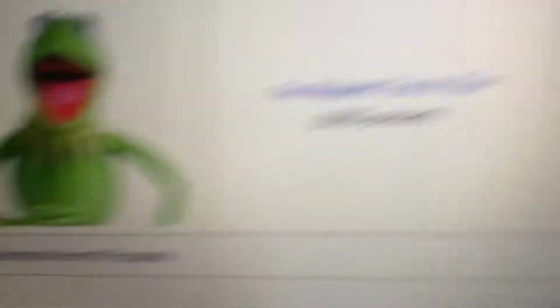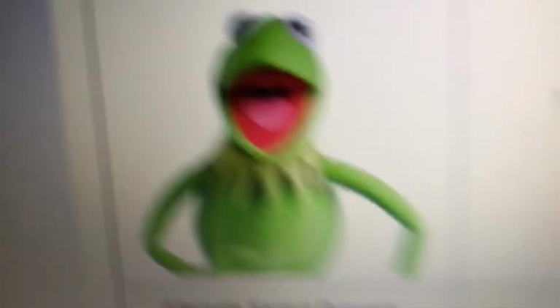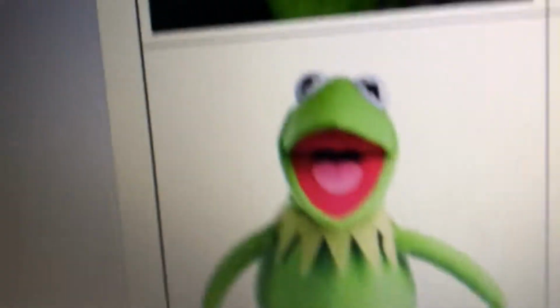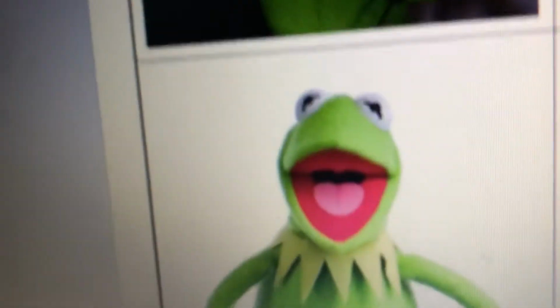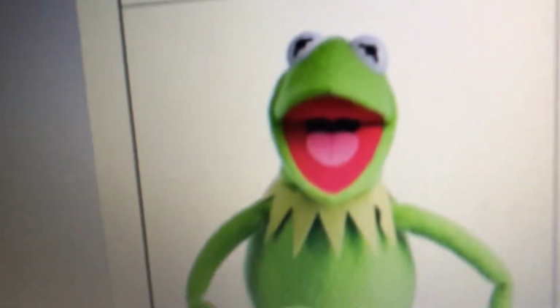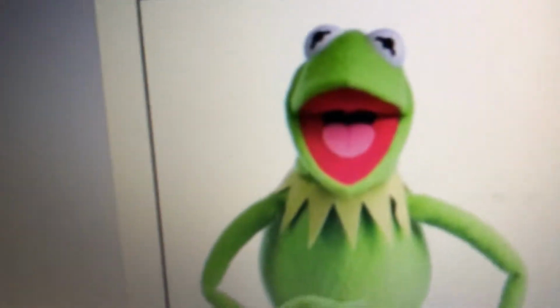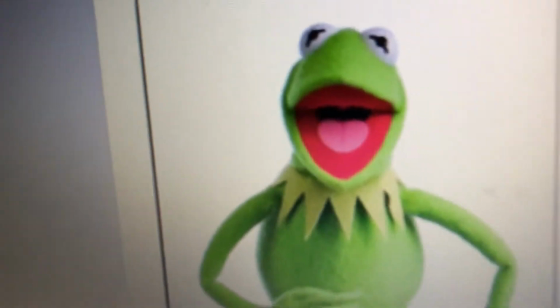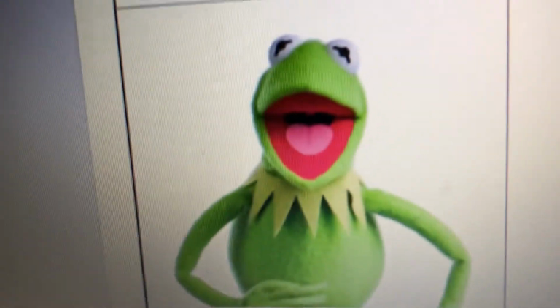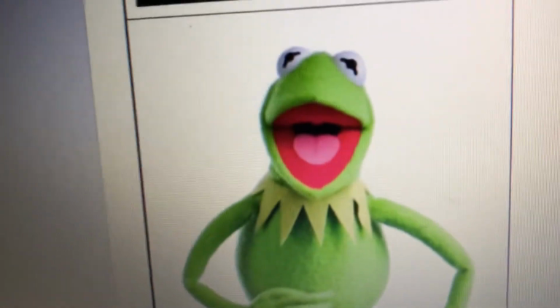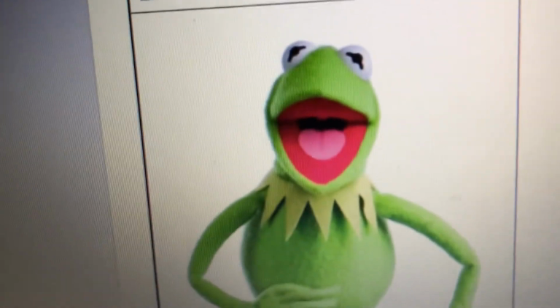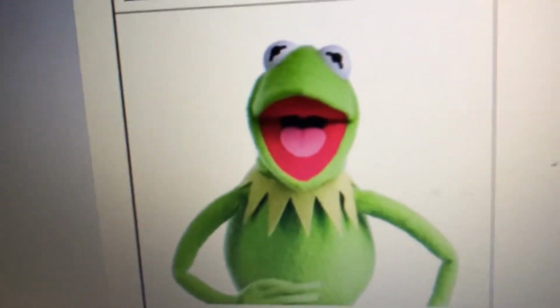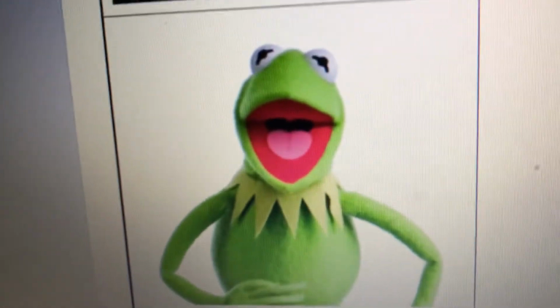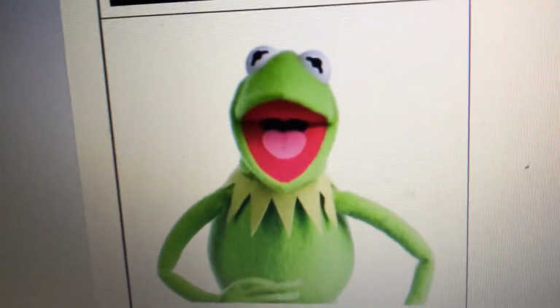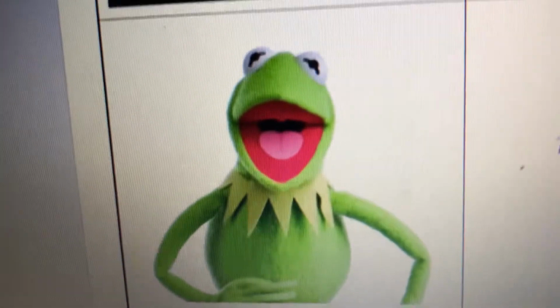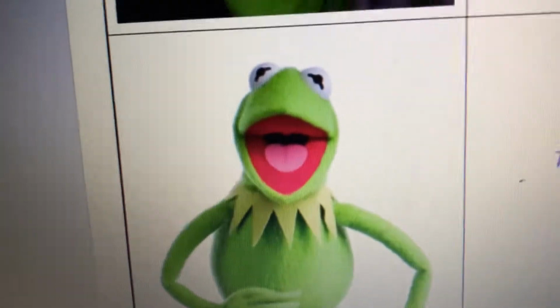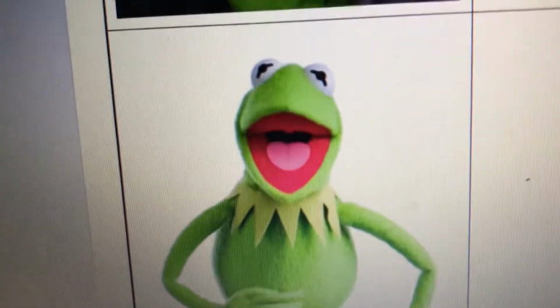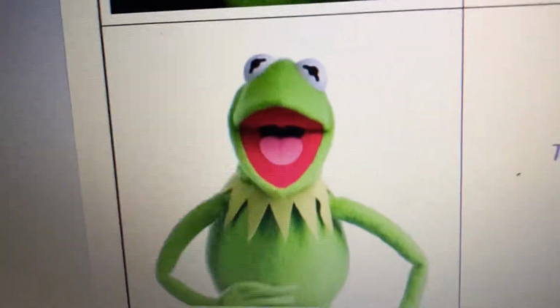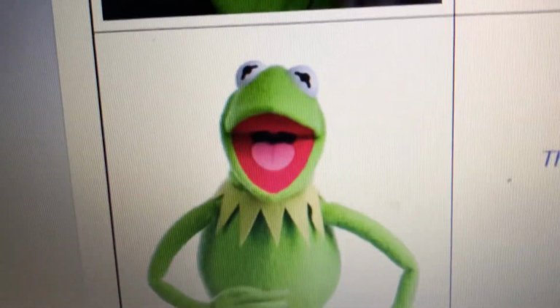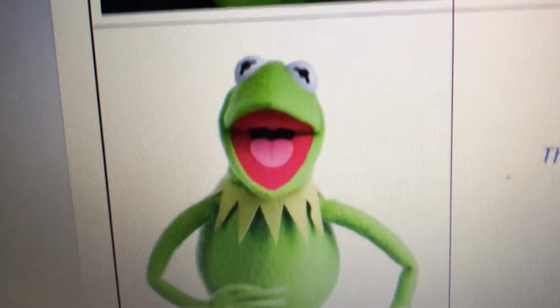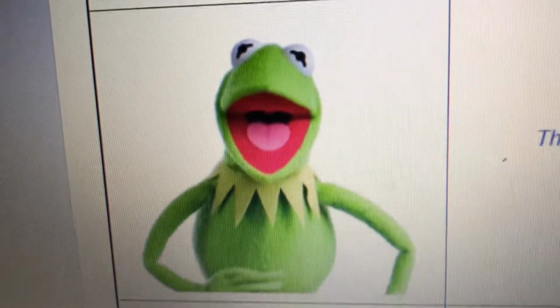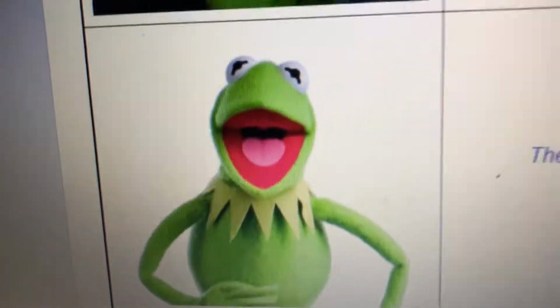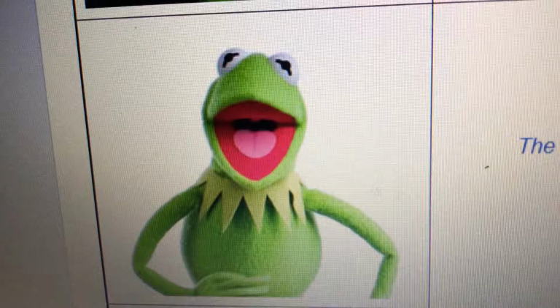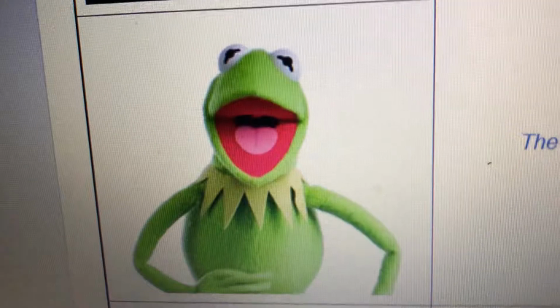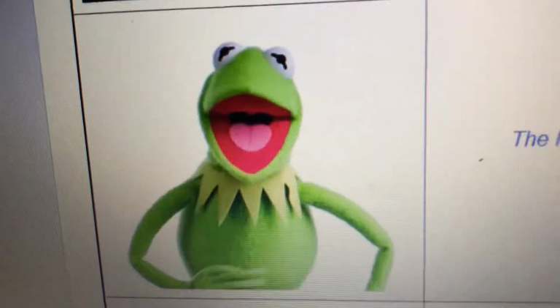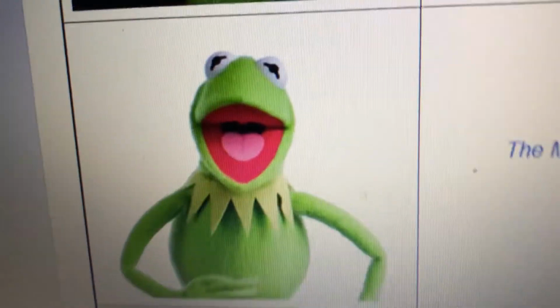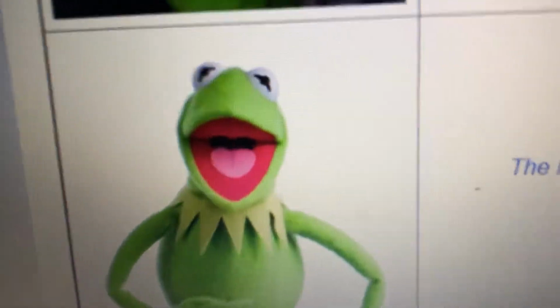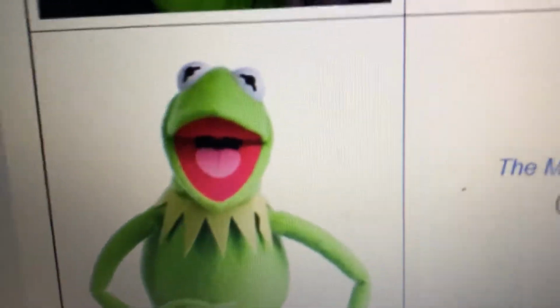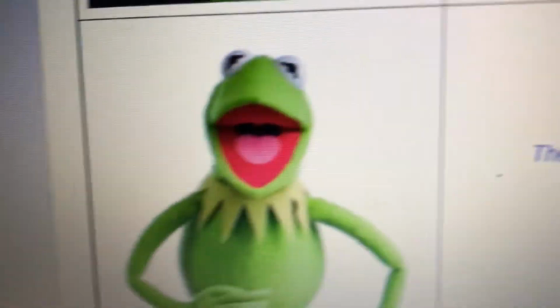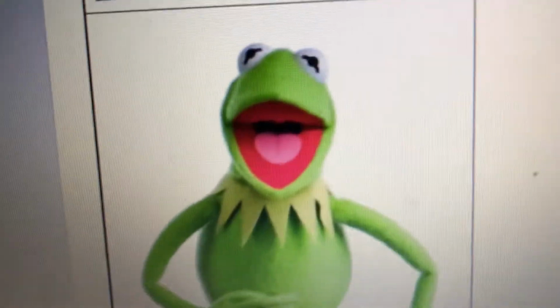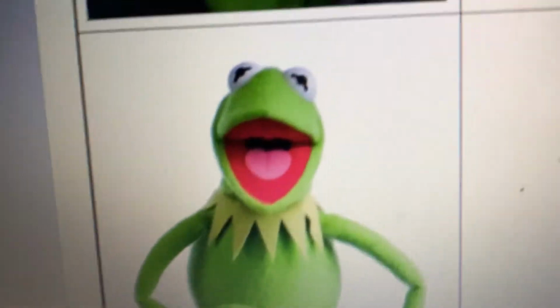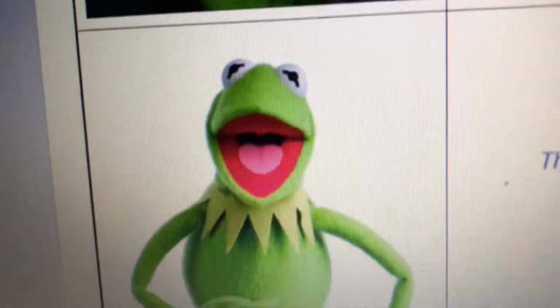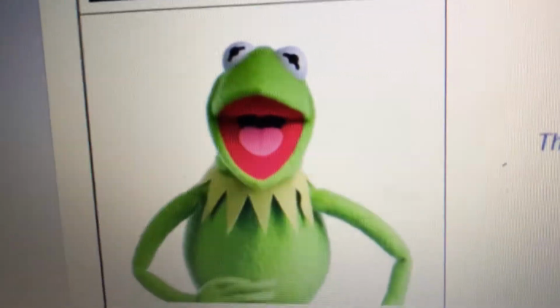And this here is what I've looked like since 2005. So yeah, that's it for Muppet History.